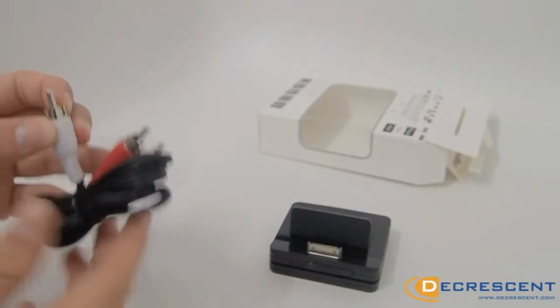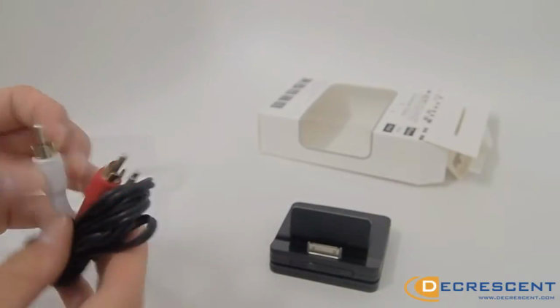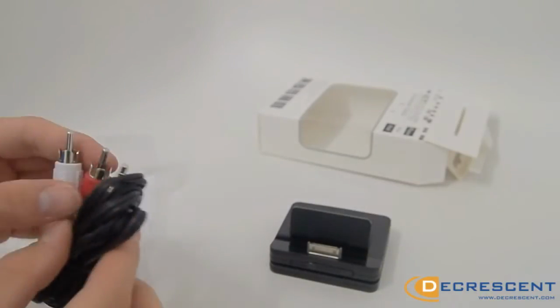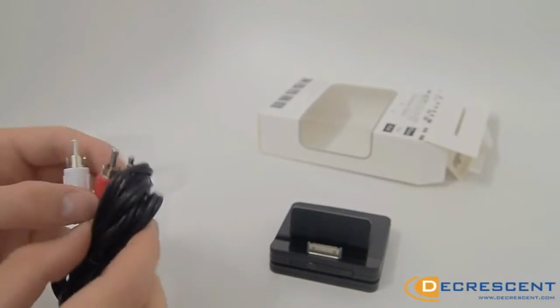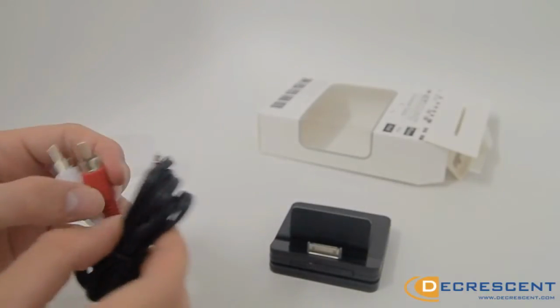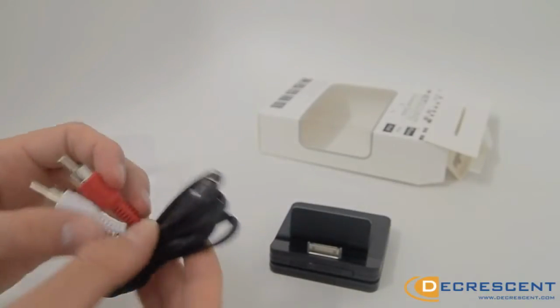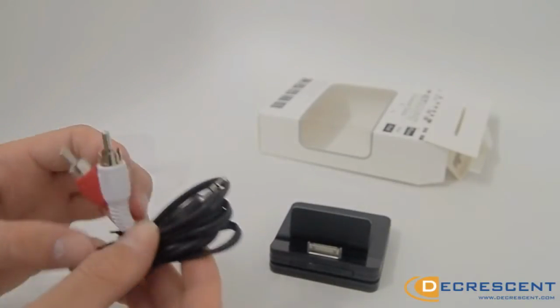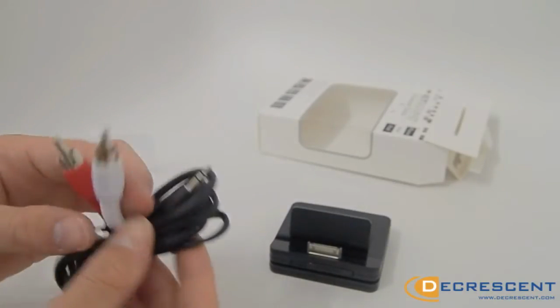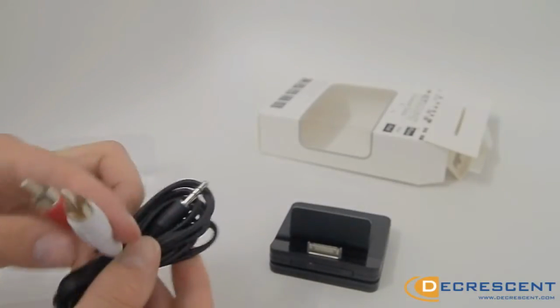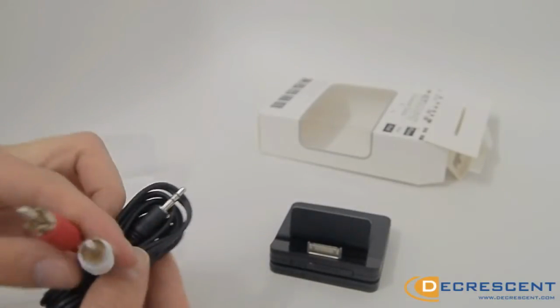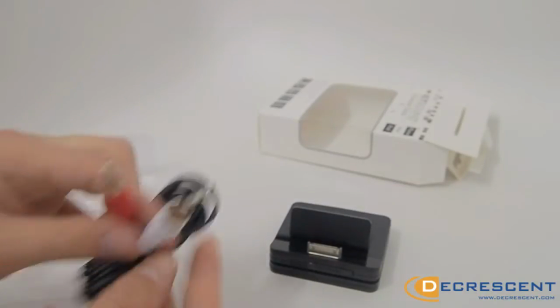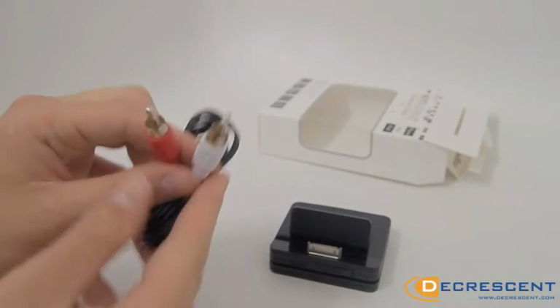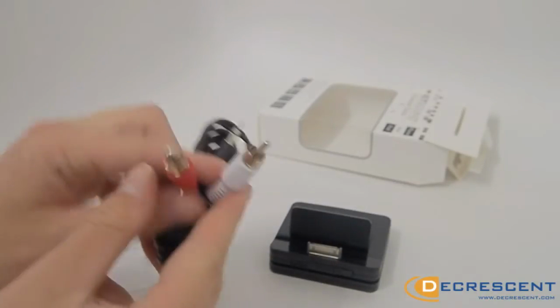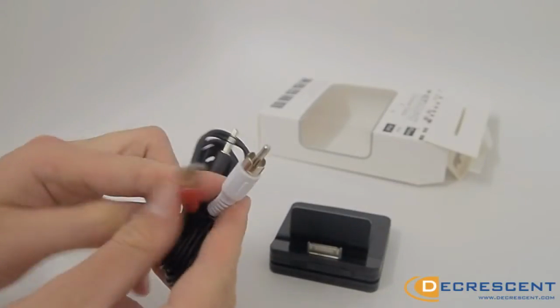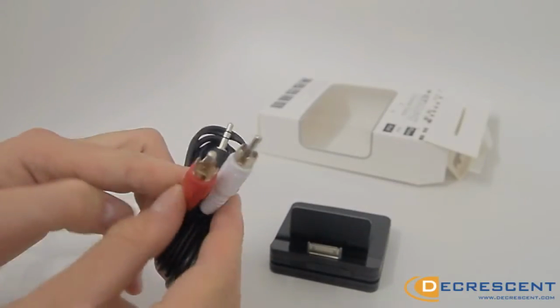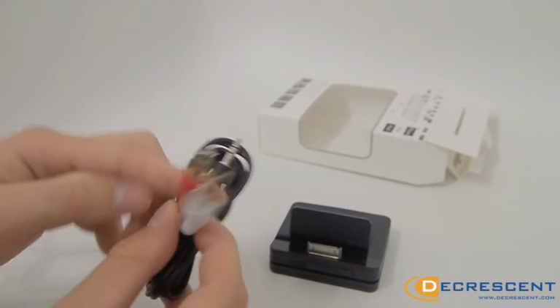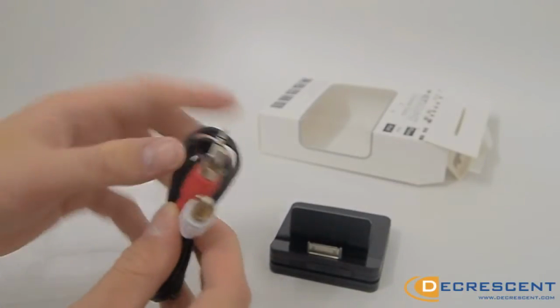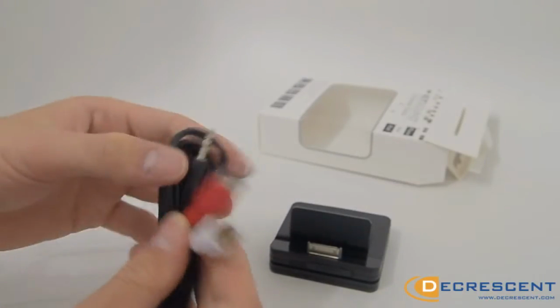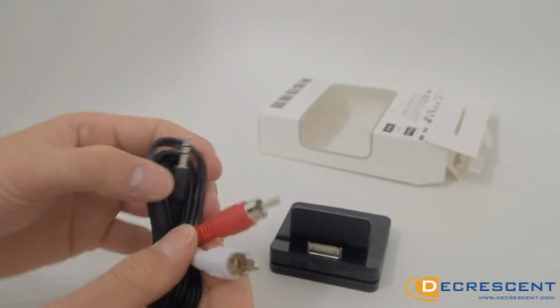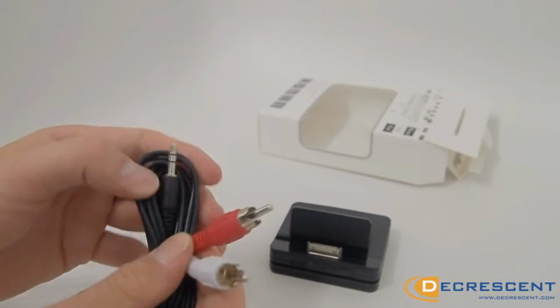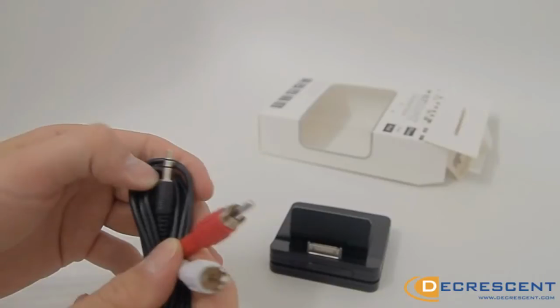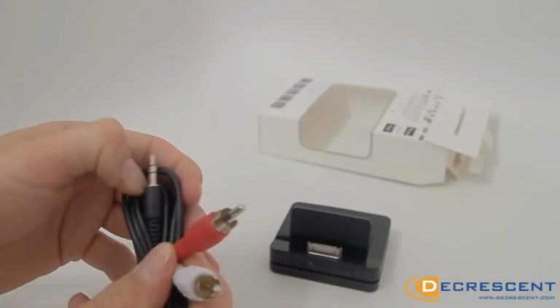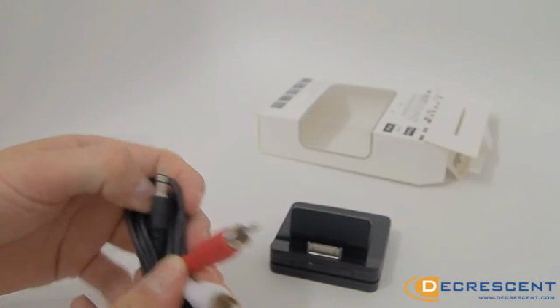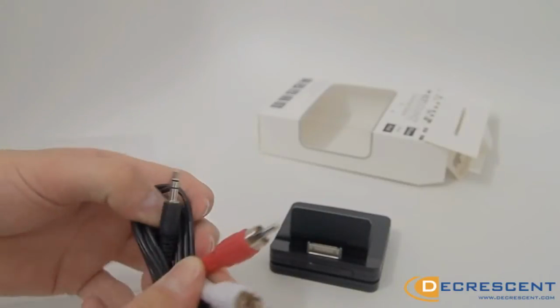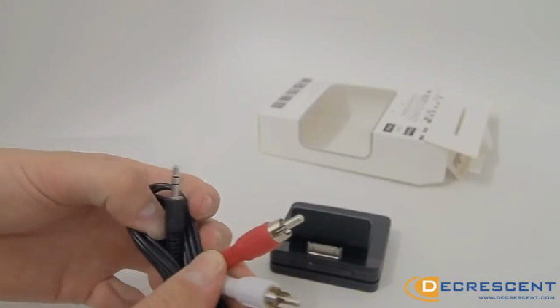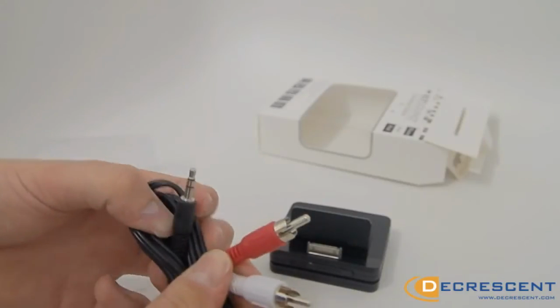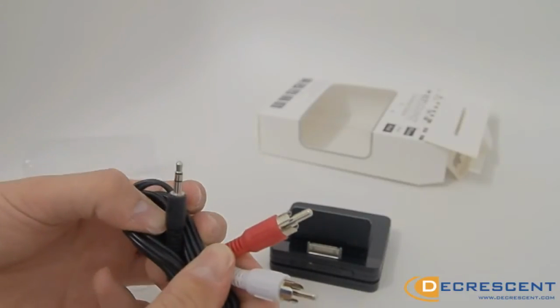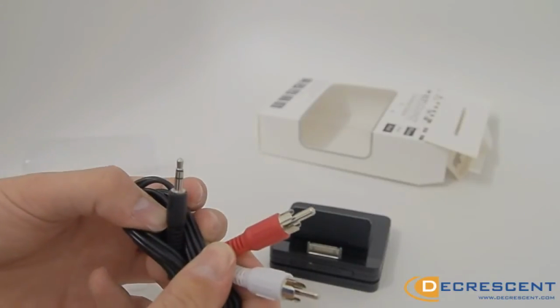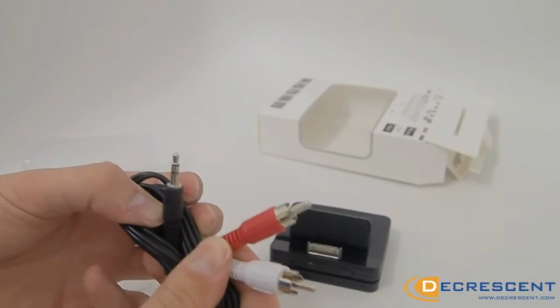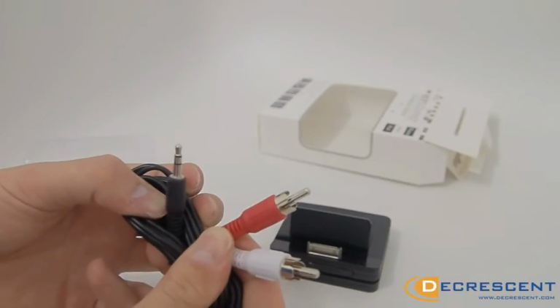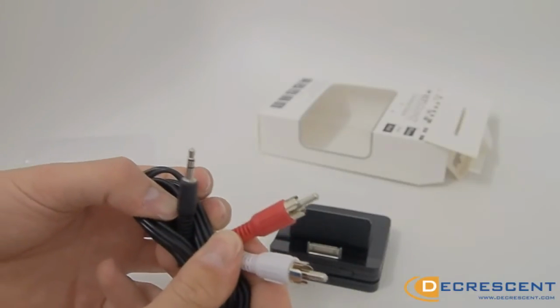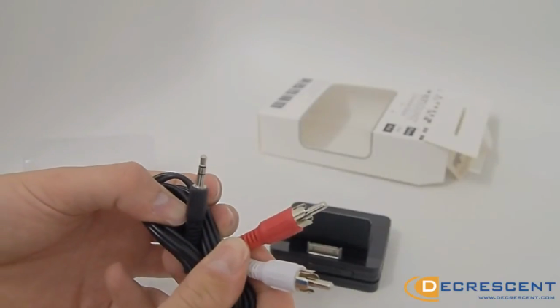It comes complete with an audio cable to connect directly to your hi-fi music system.